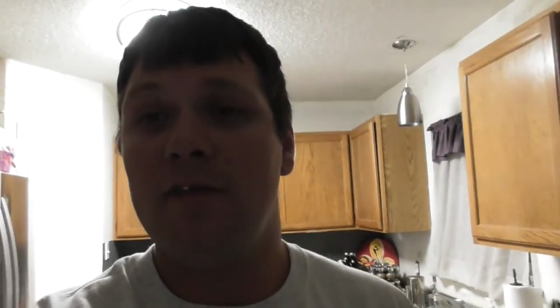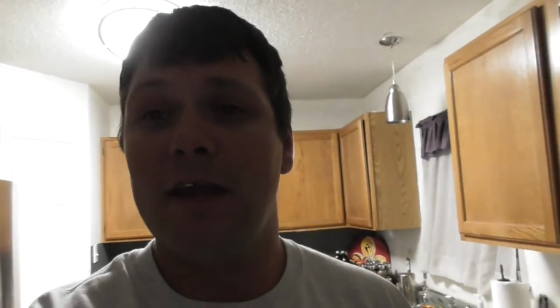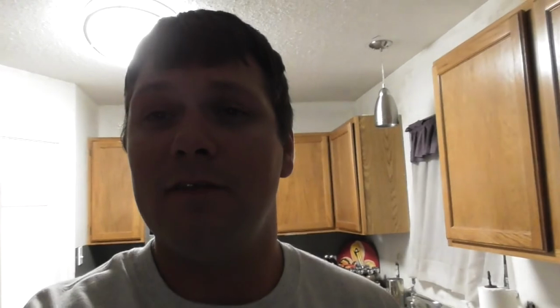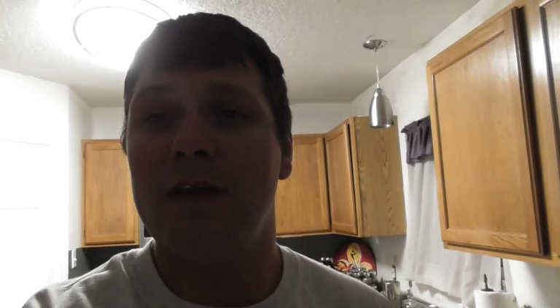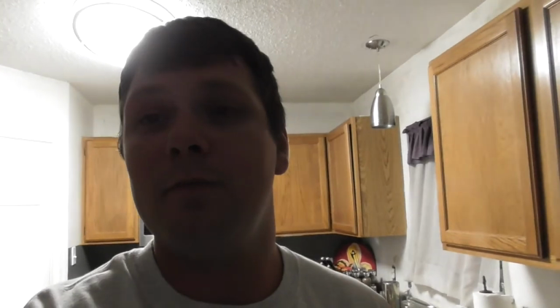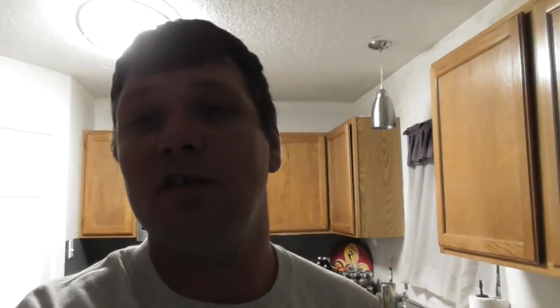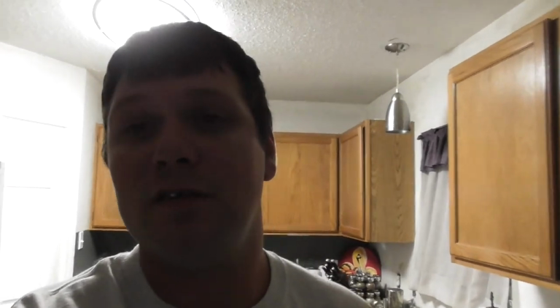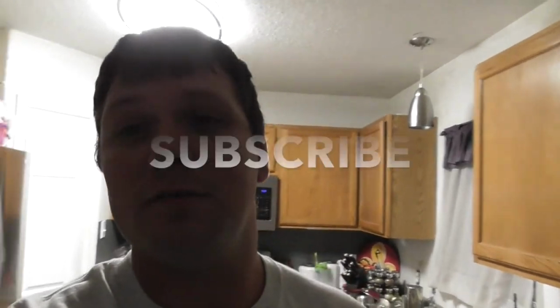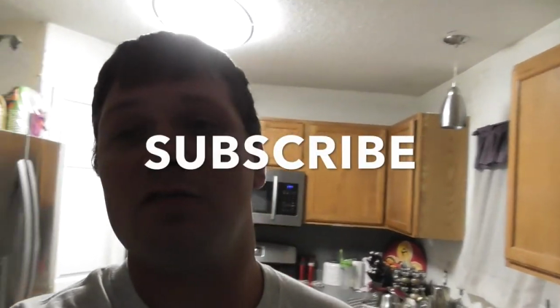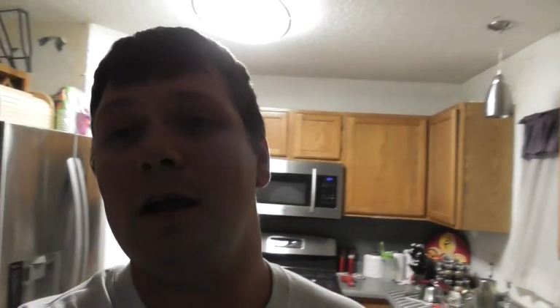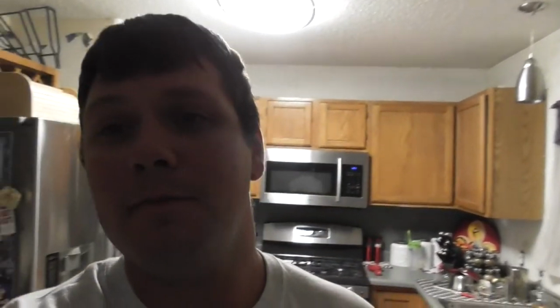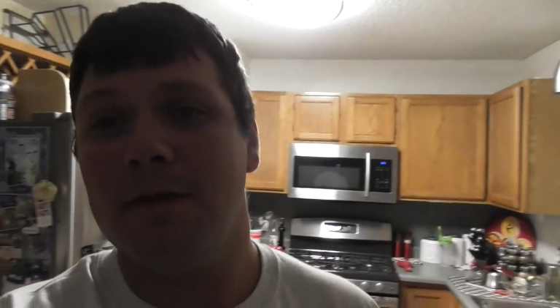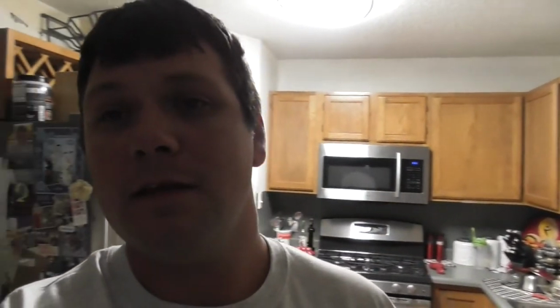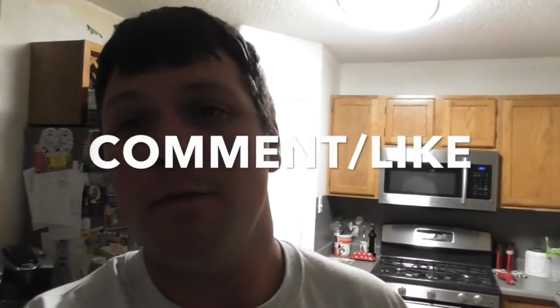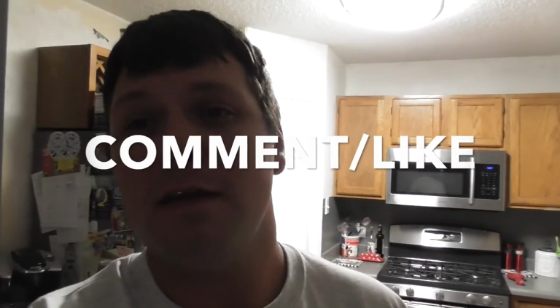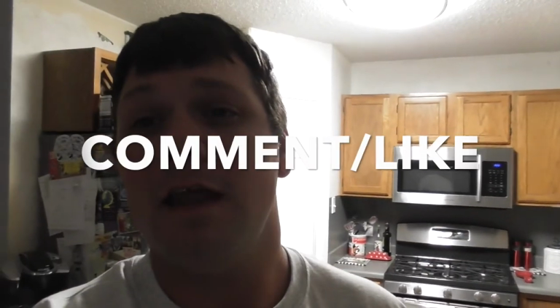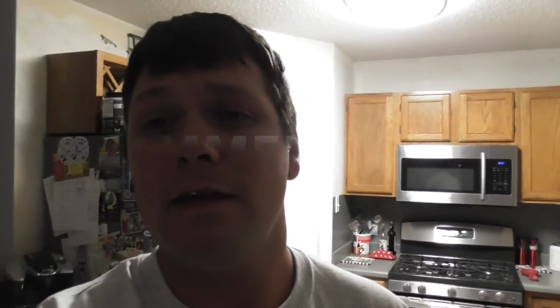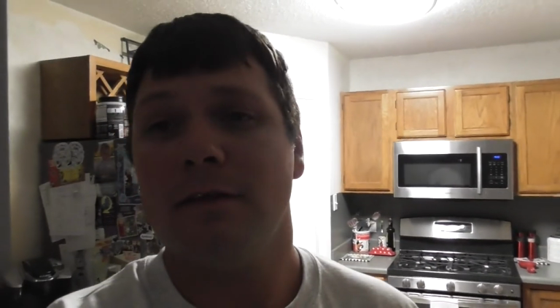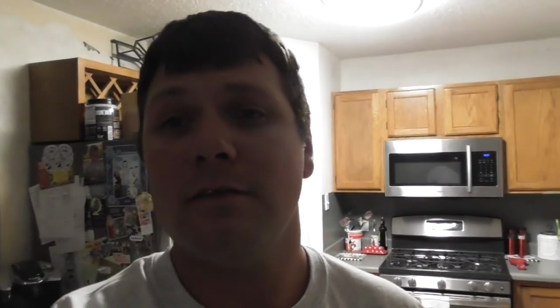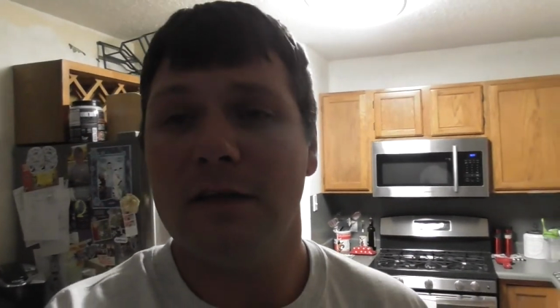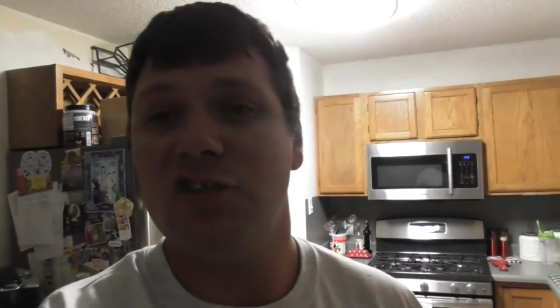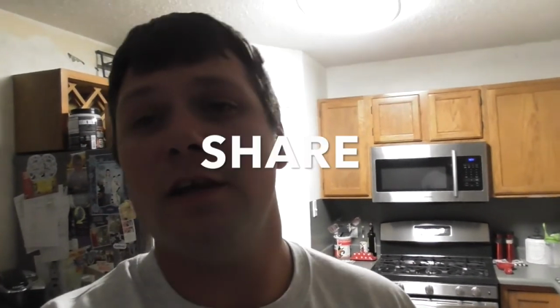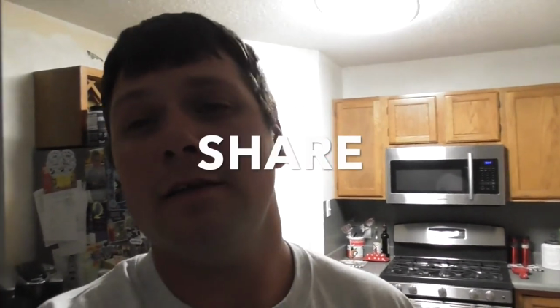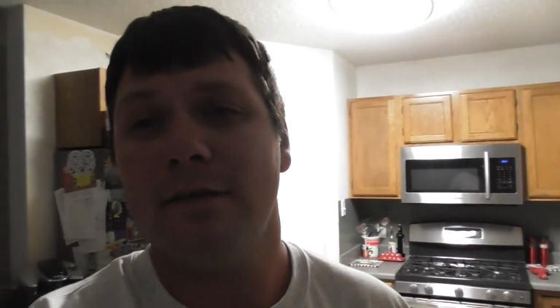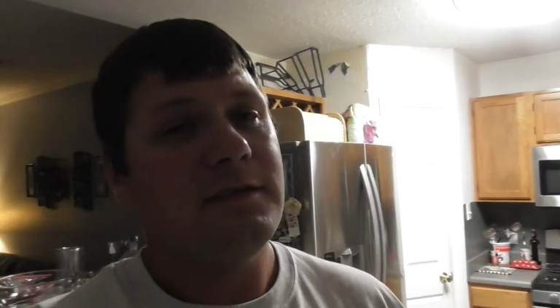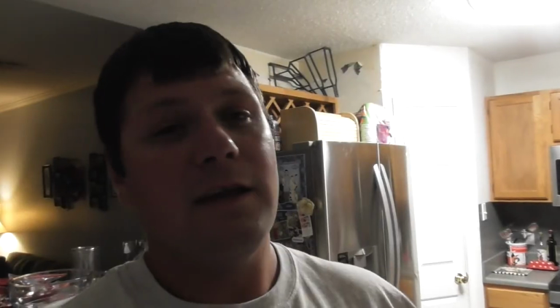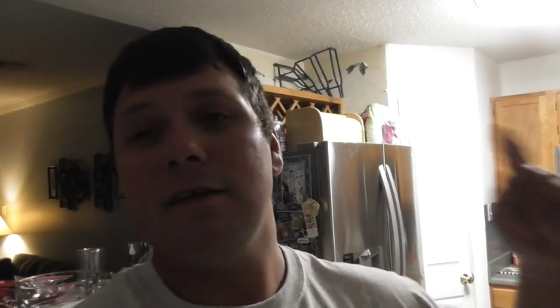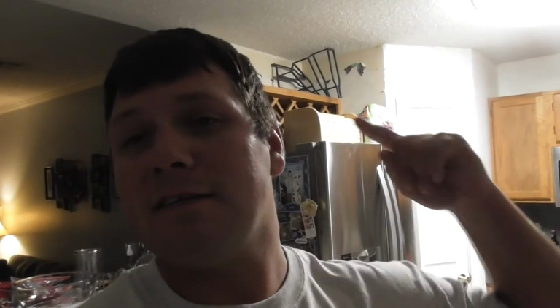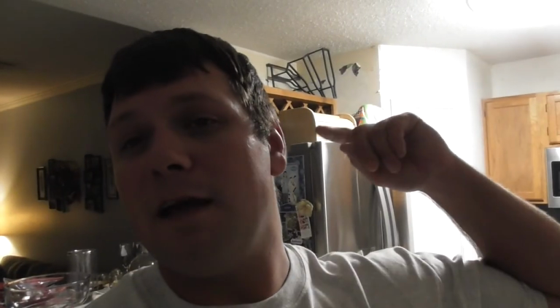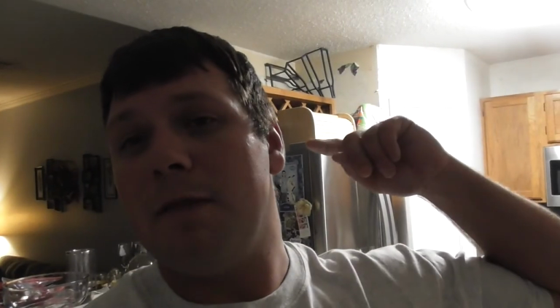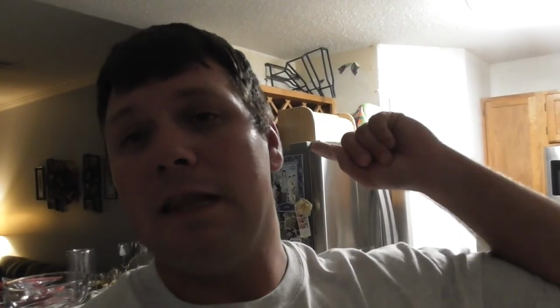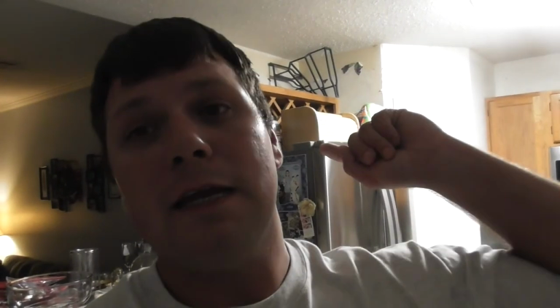If you liked the video, make sure you subscribe, comment, like, and share. See y'all next time. Later.